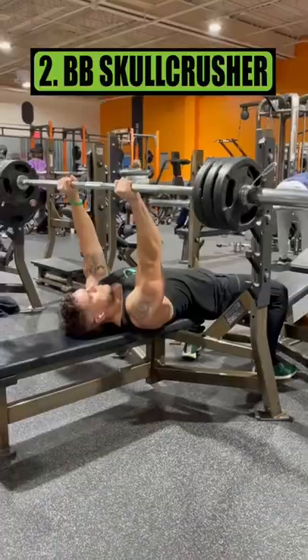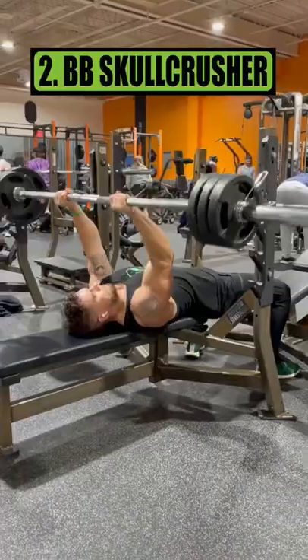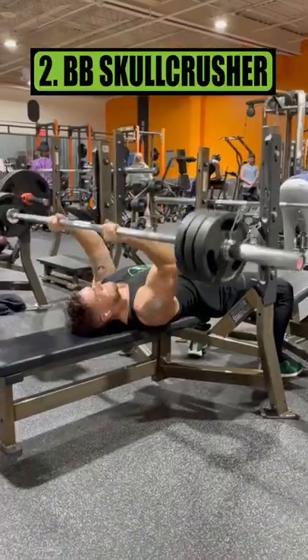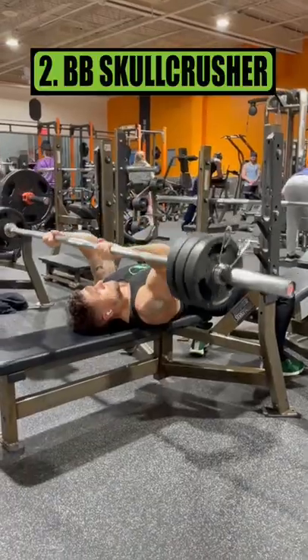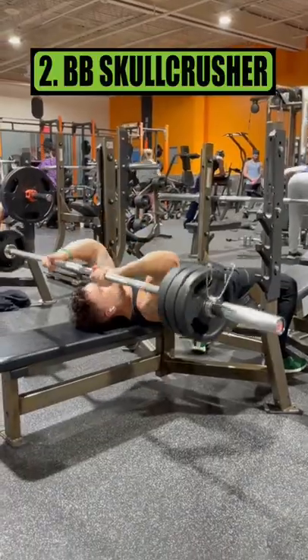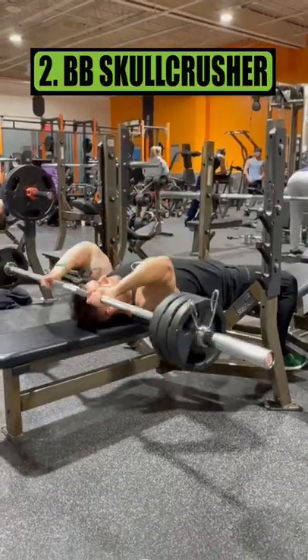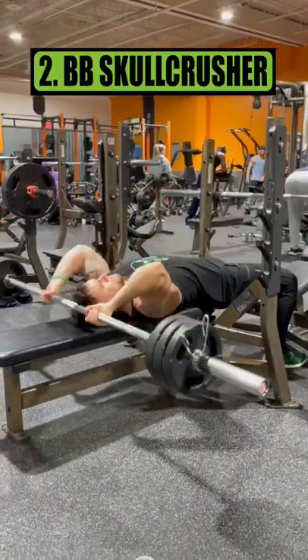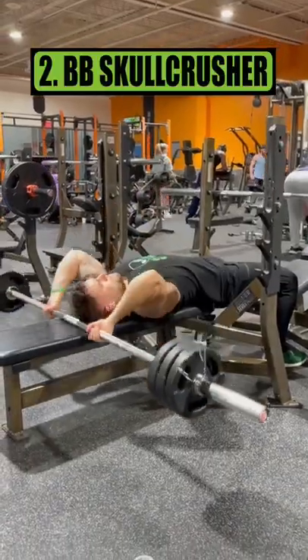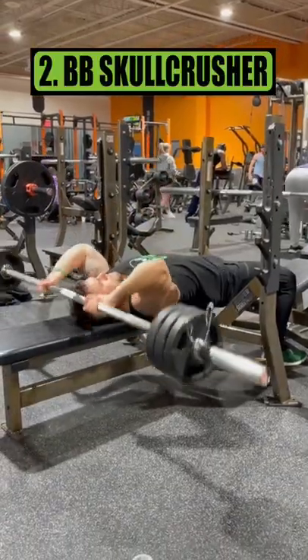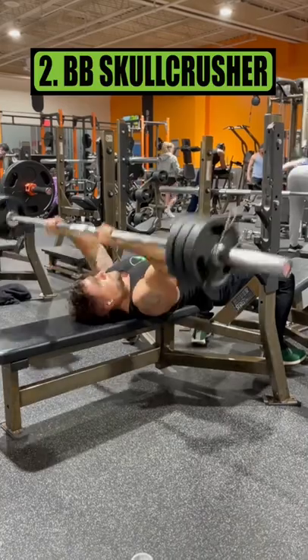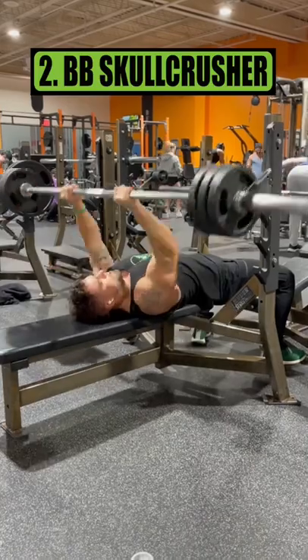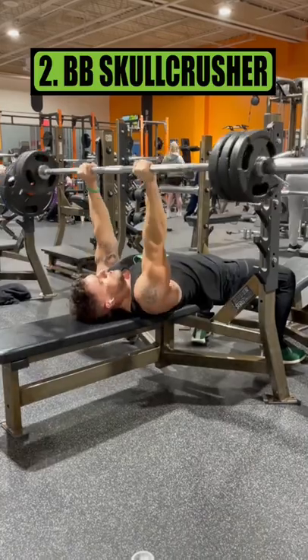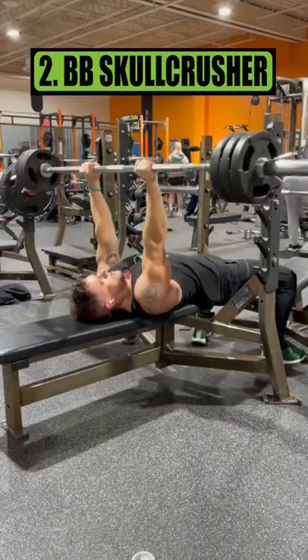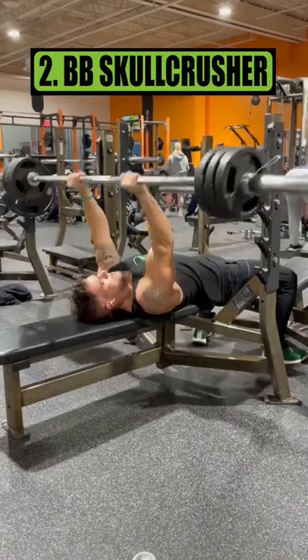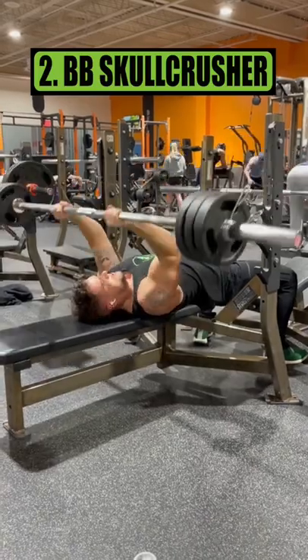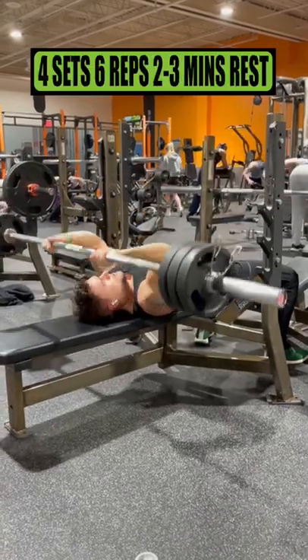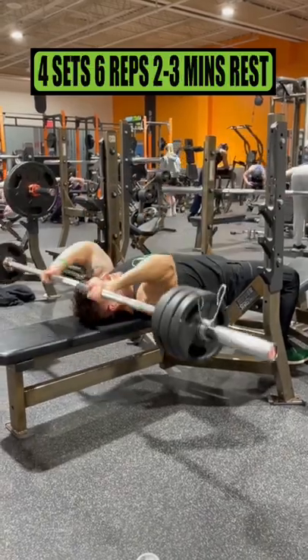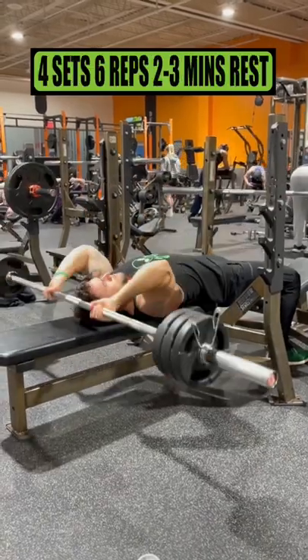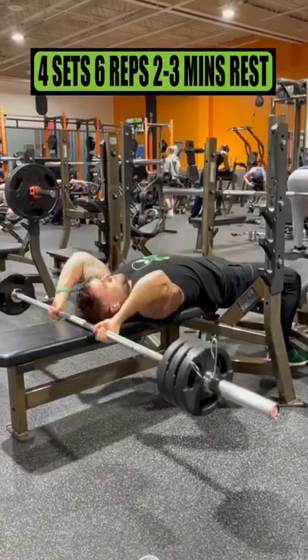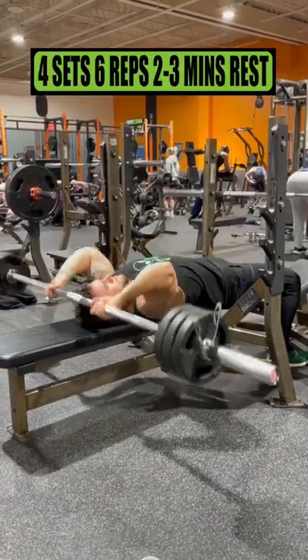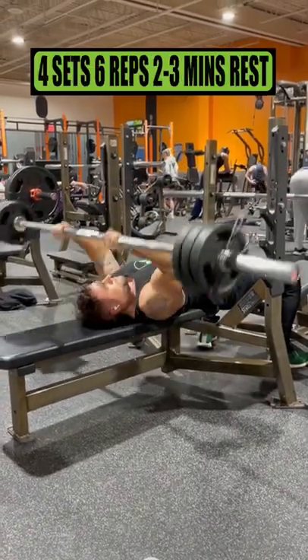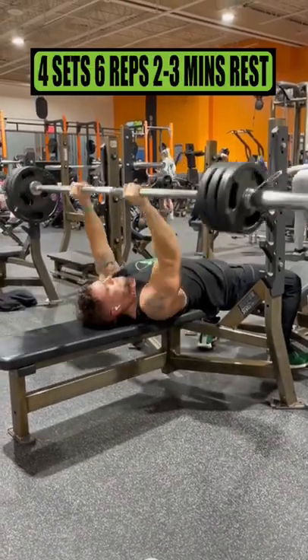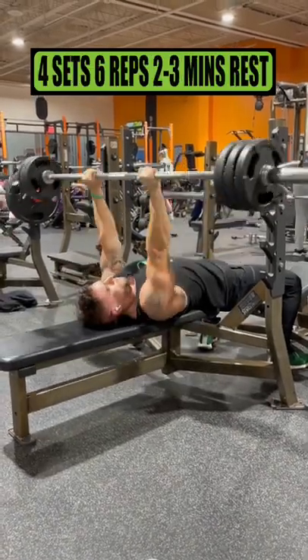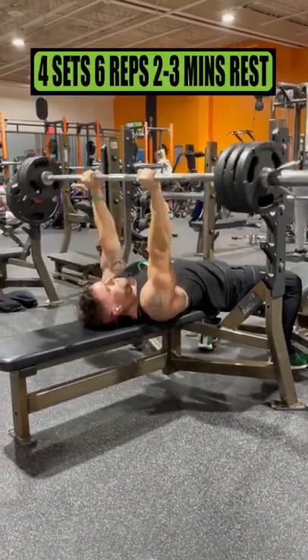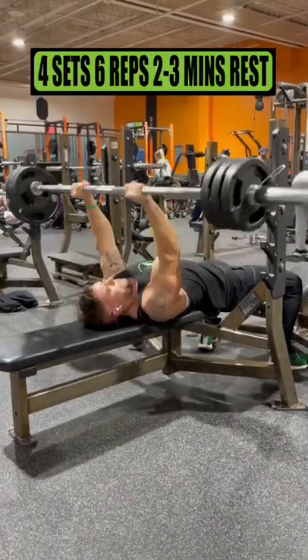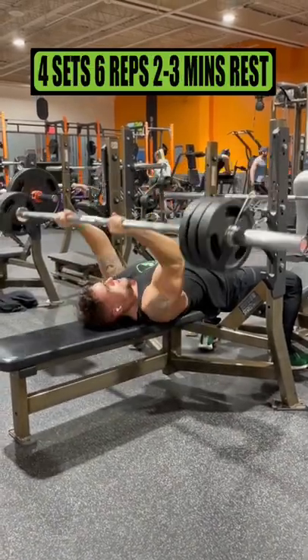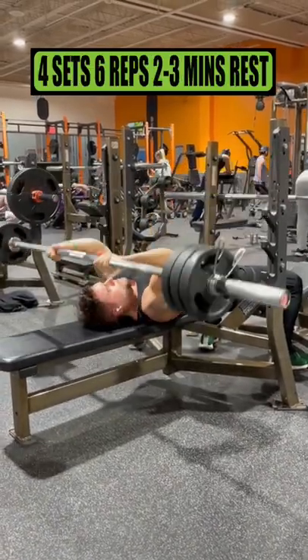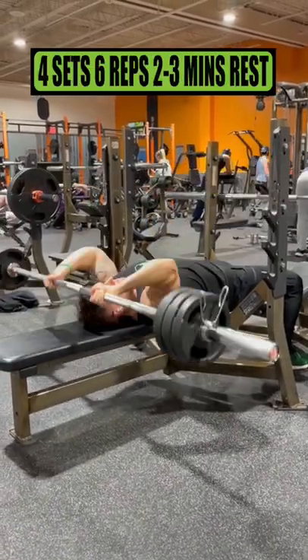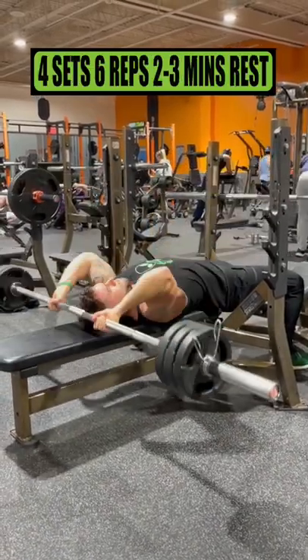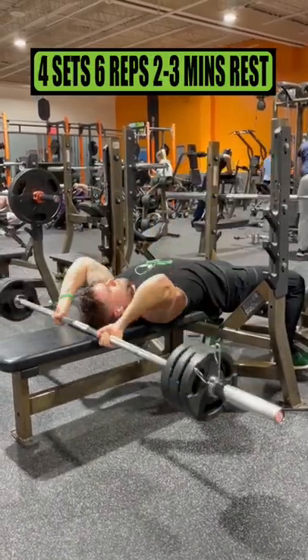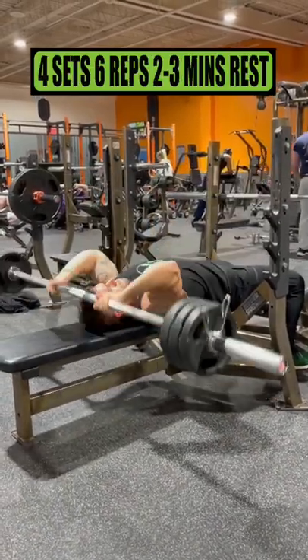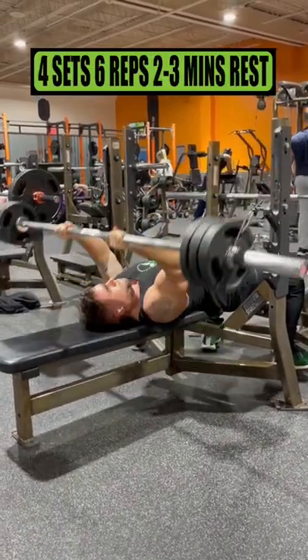Exercise 2 is the barbell skull crusher. Do 4 sets of 6 reps, resting 2 to 3 minutes.